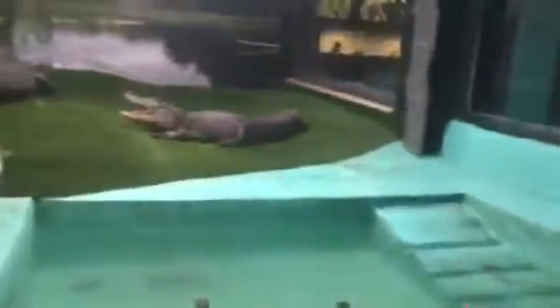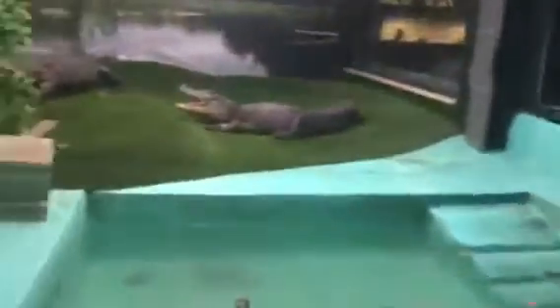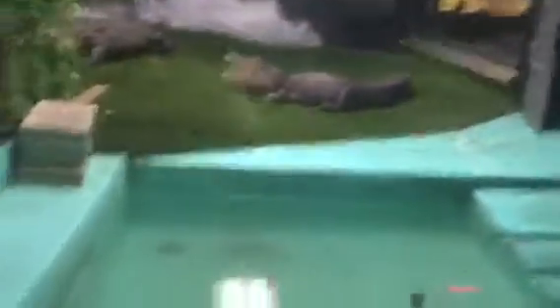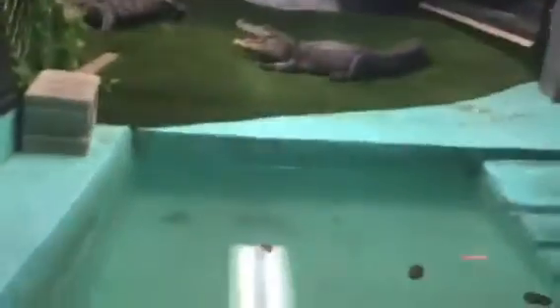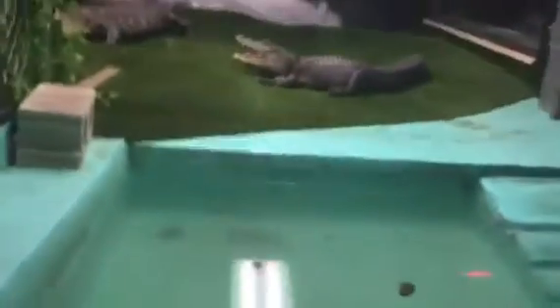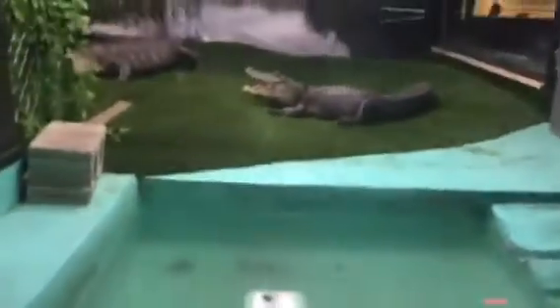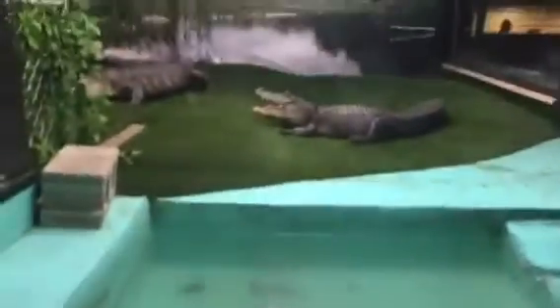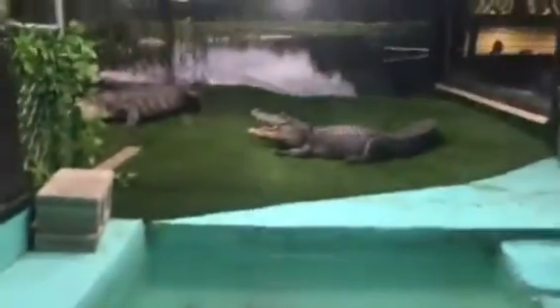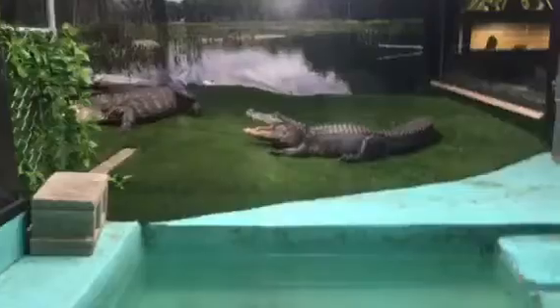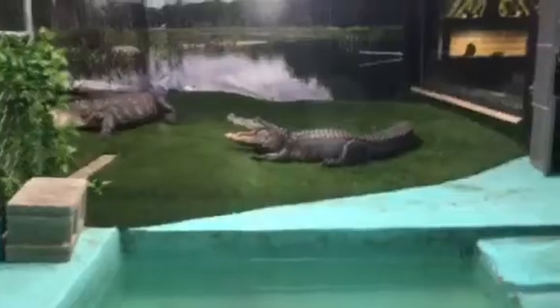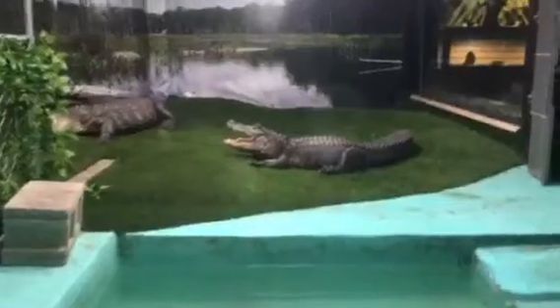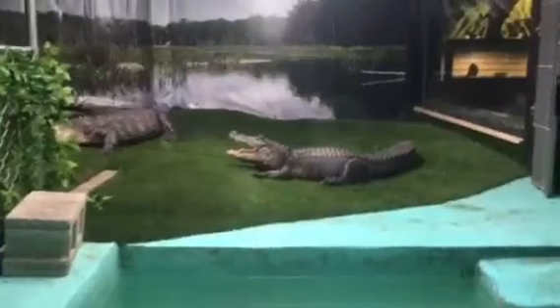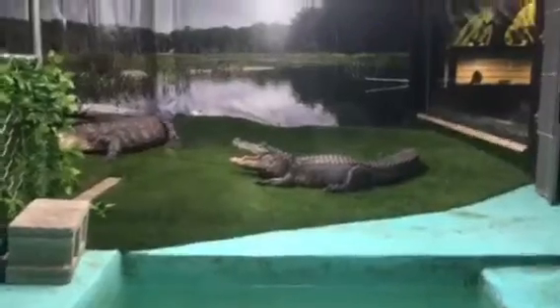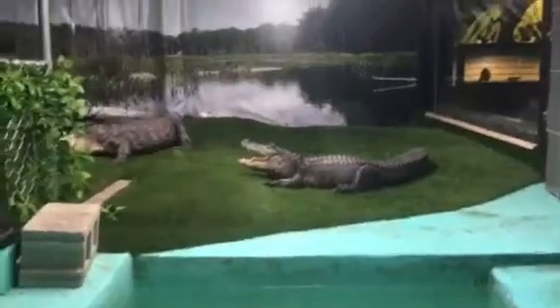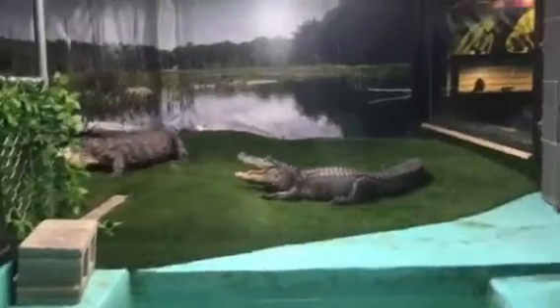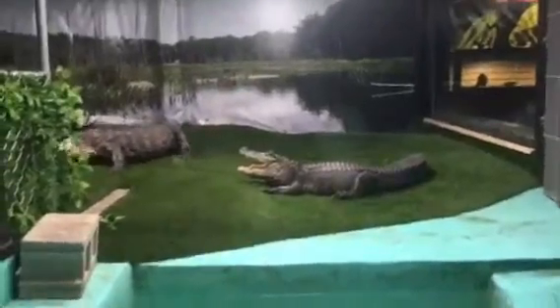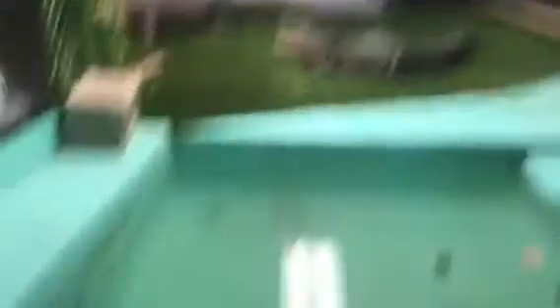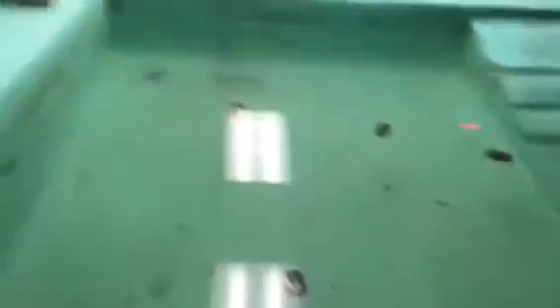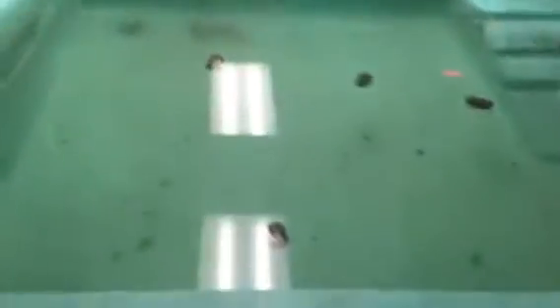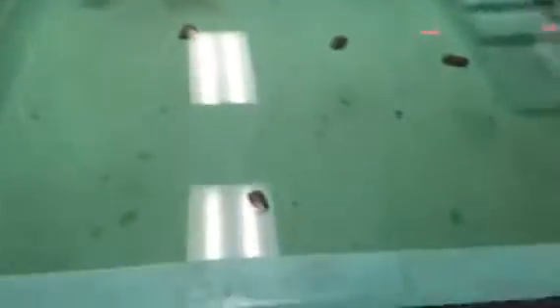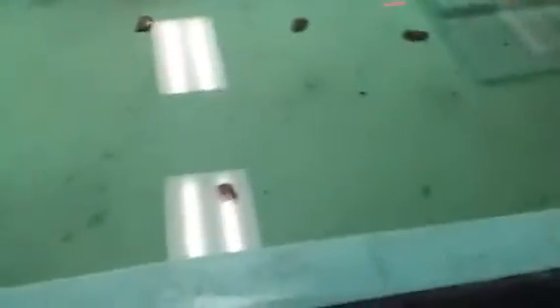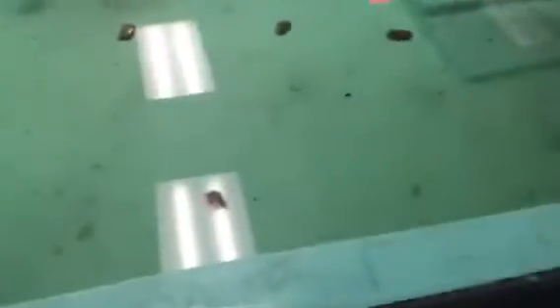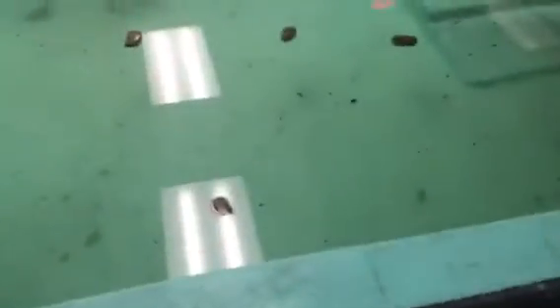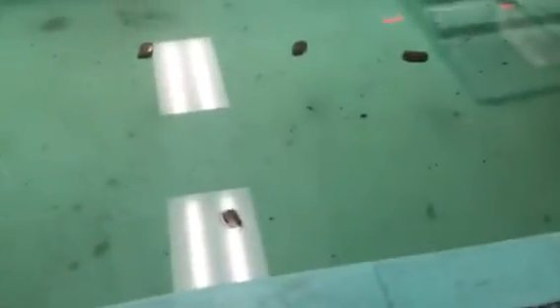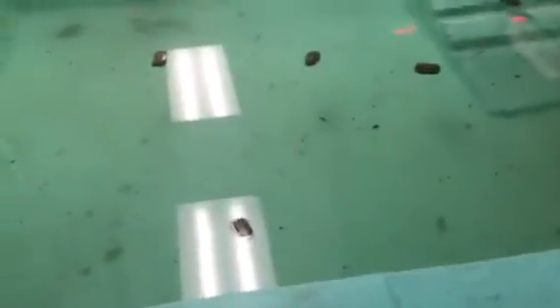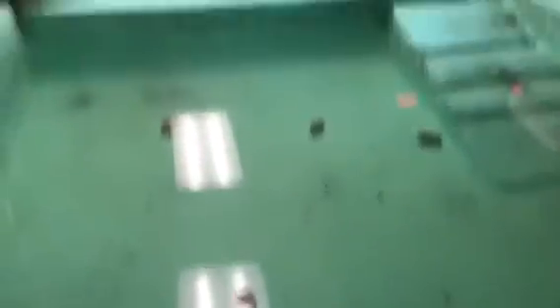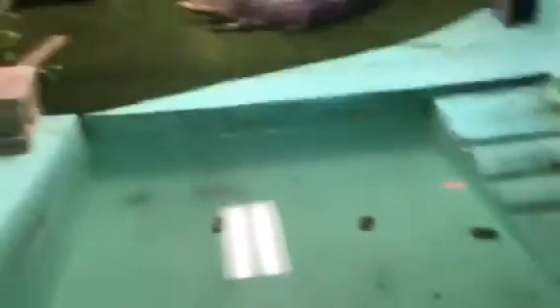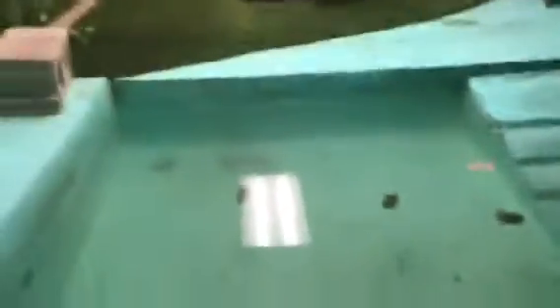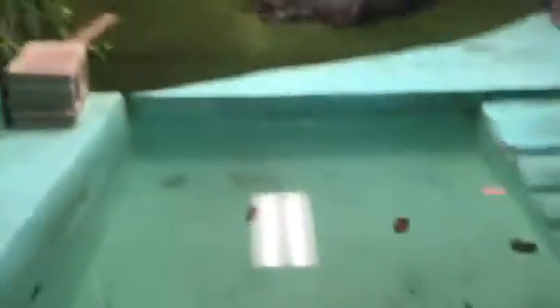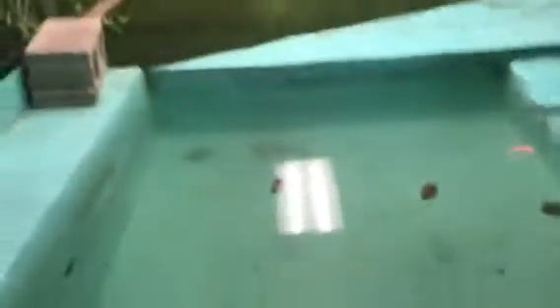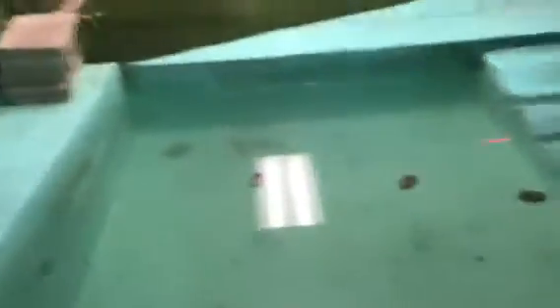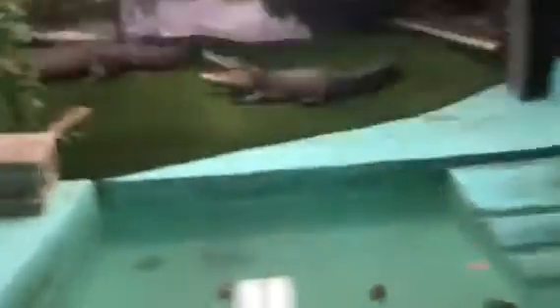Look at alligators. And if you think of this poop, that's their food.